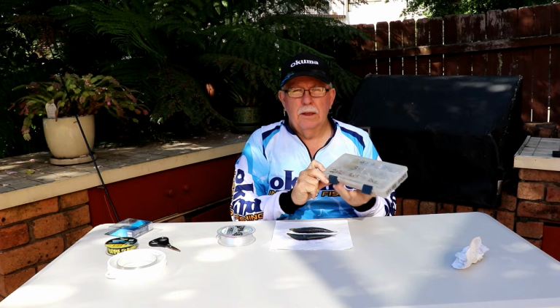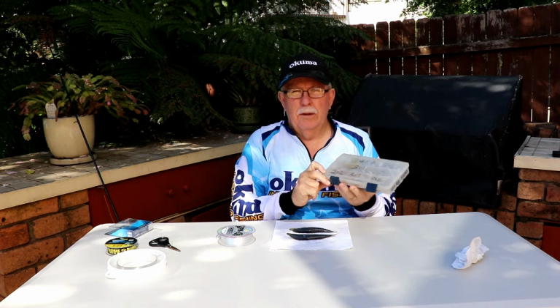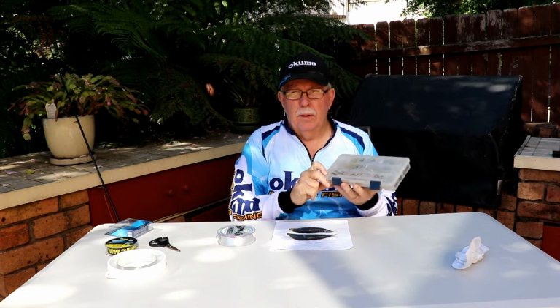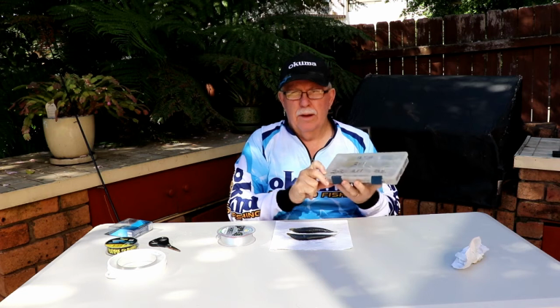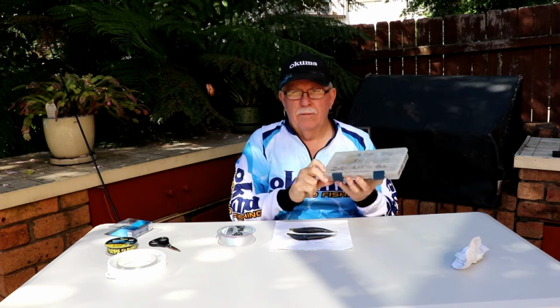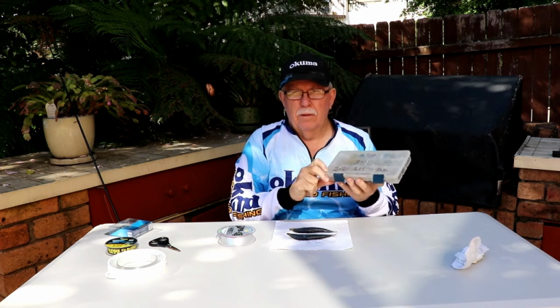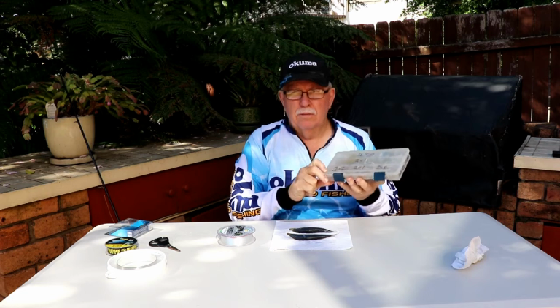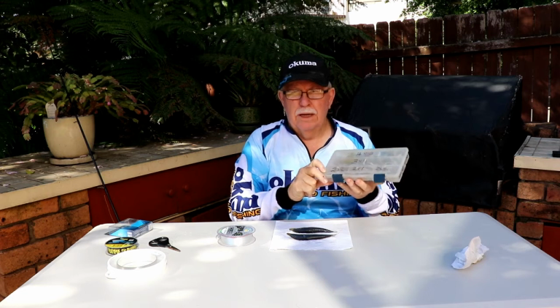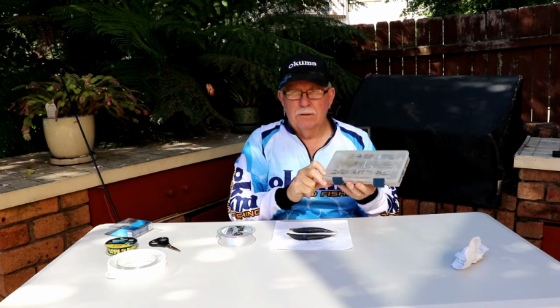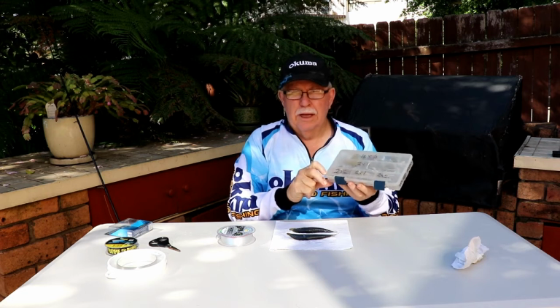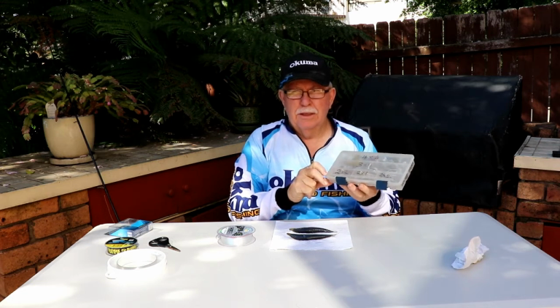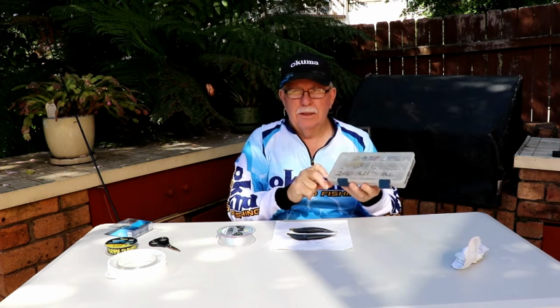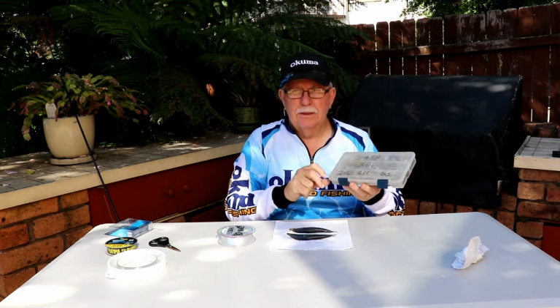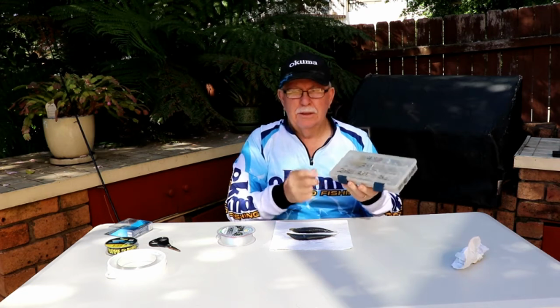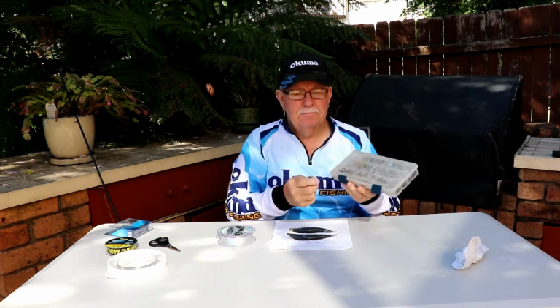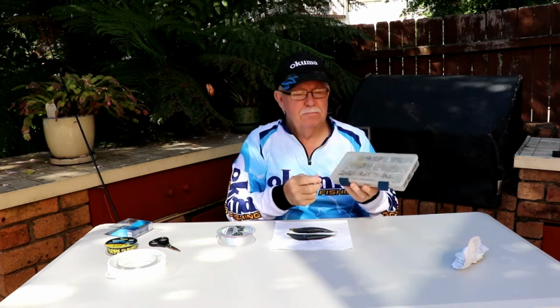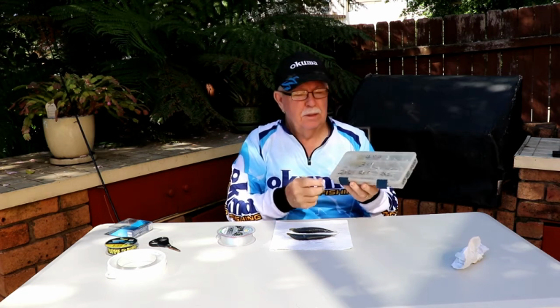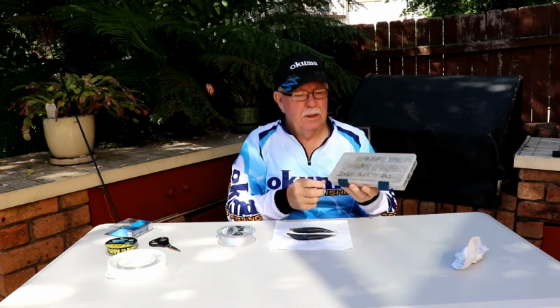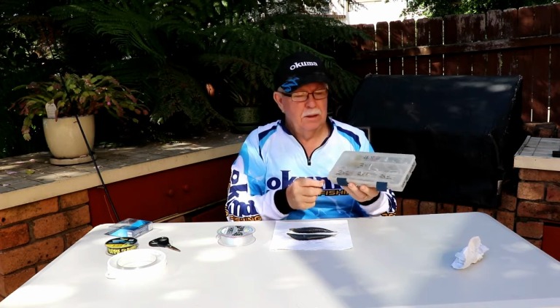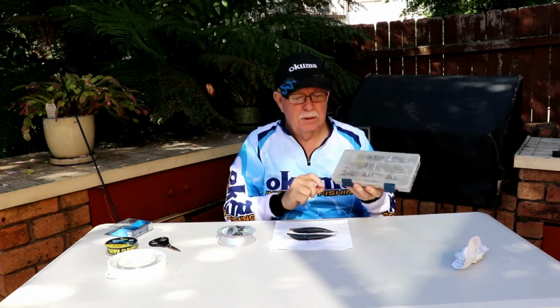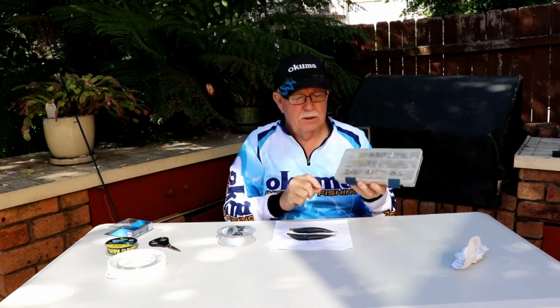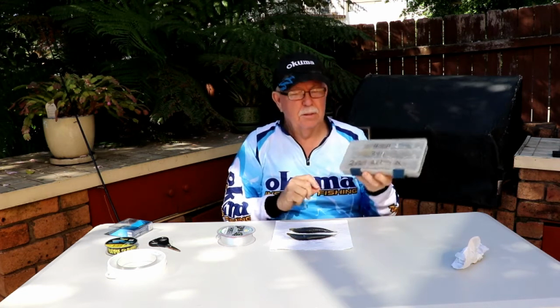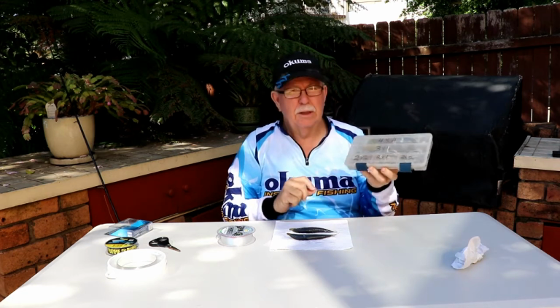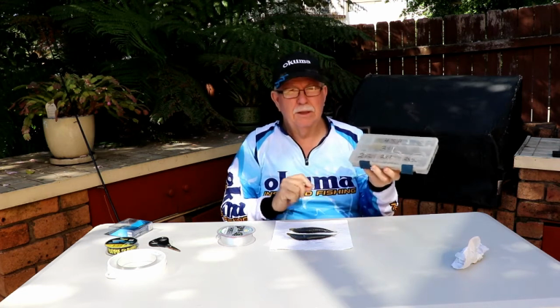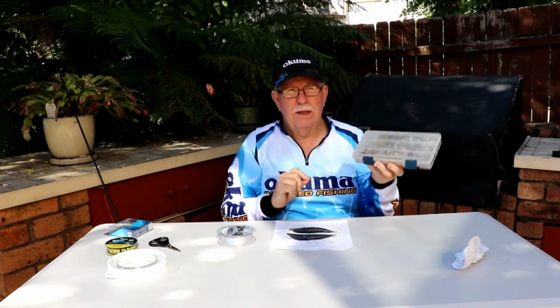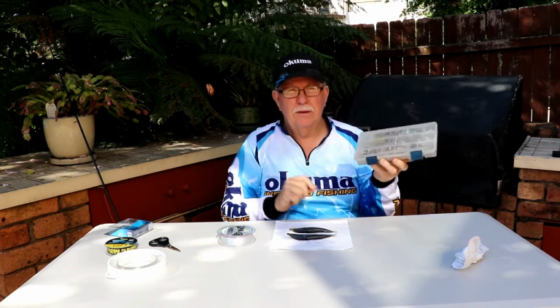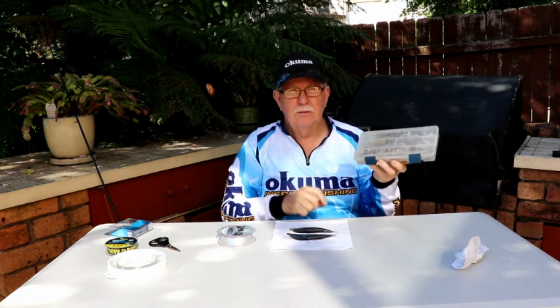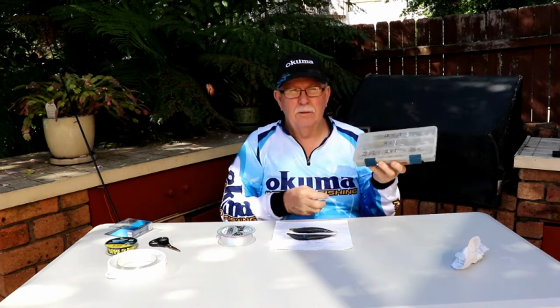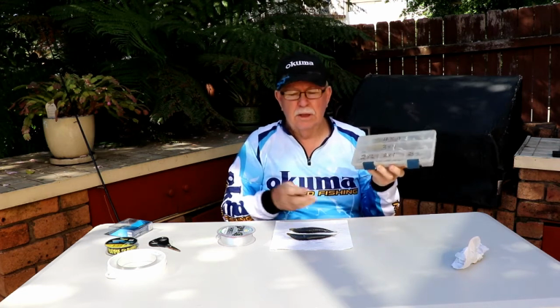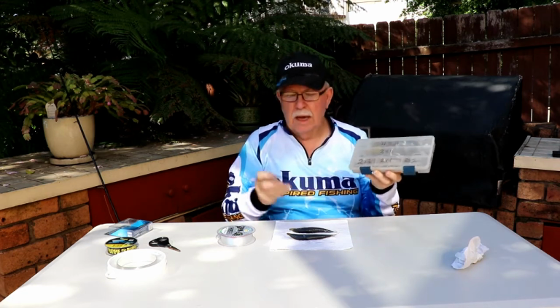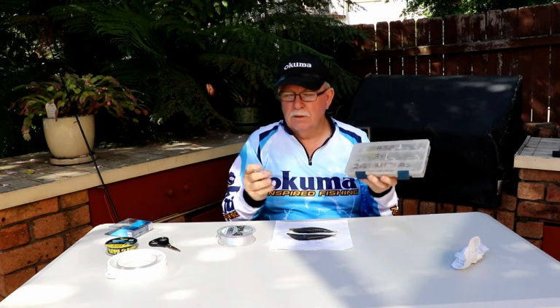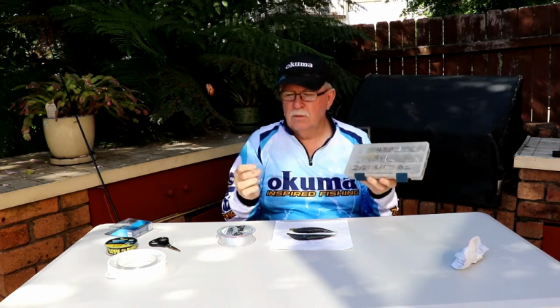Kerry Brown from Tackle Tactics here. This time I'm going to take you through the ganged hooks.